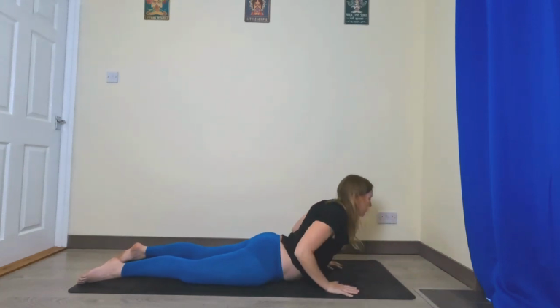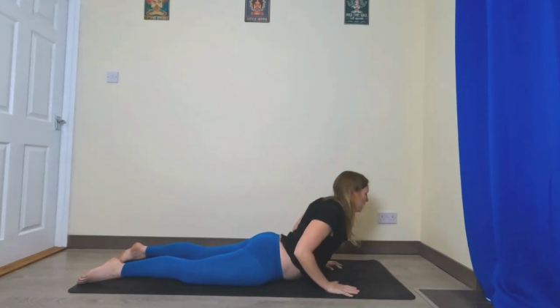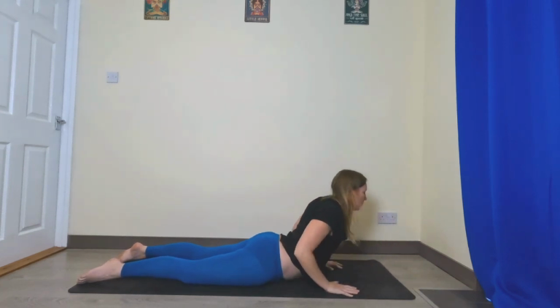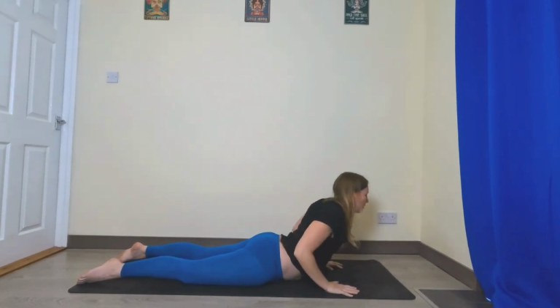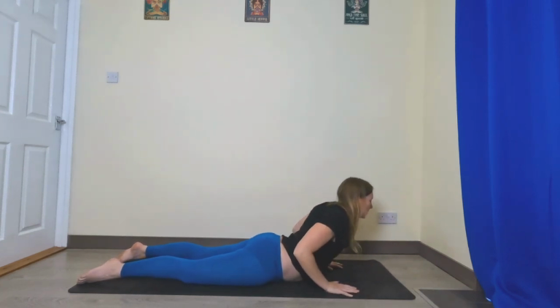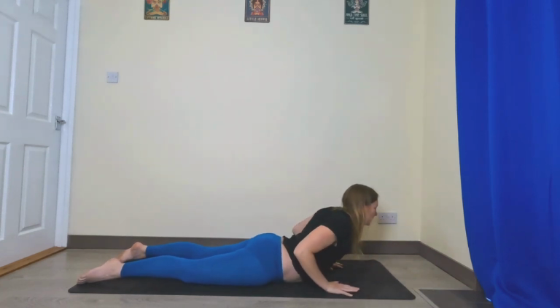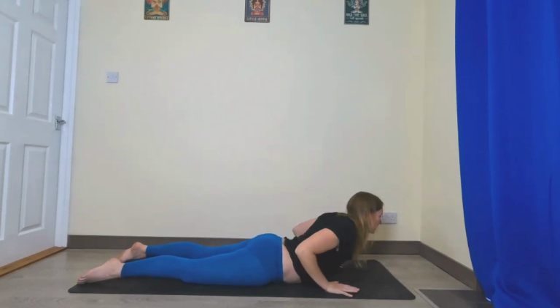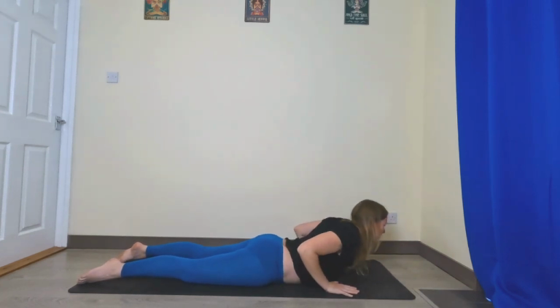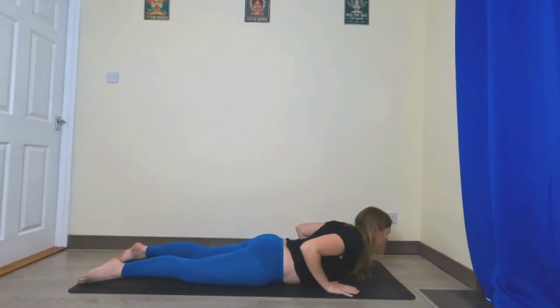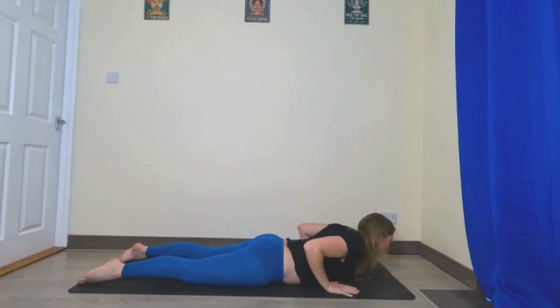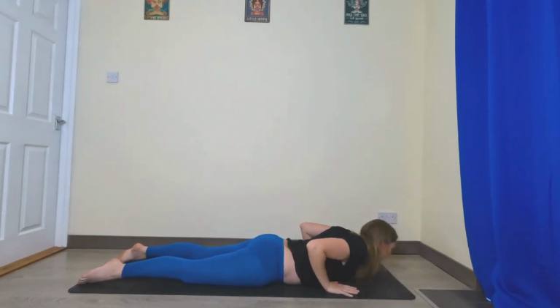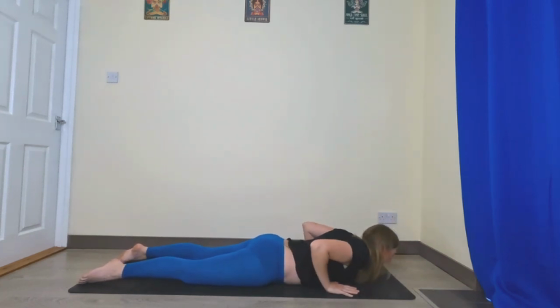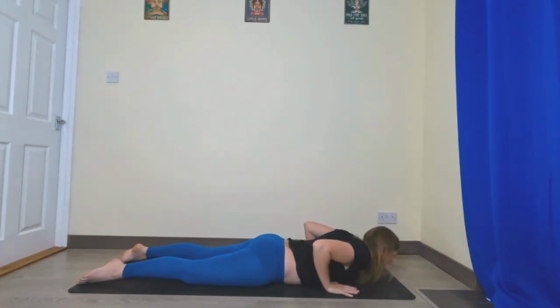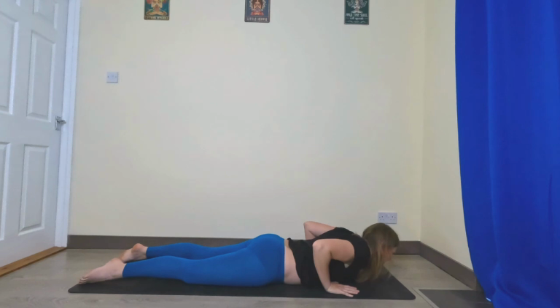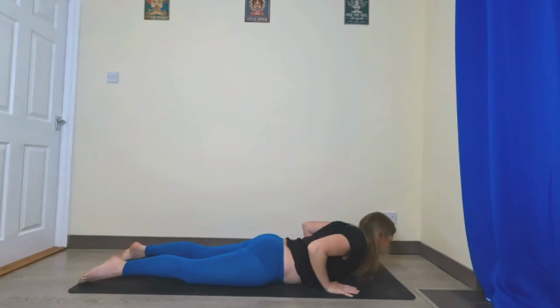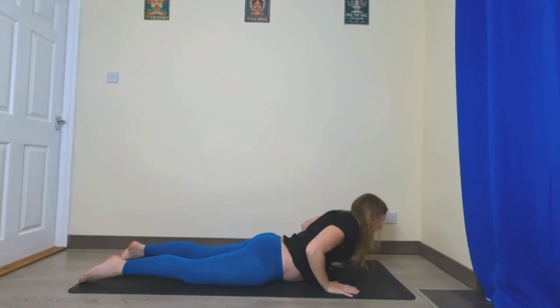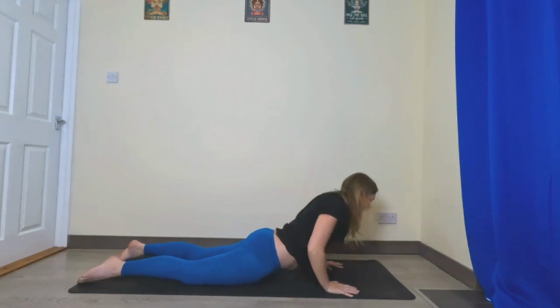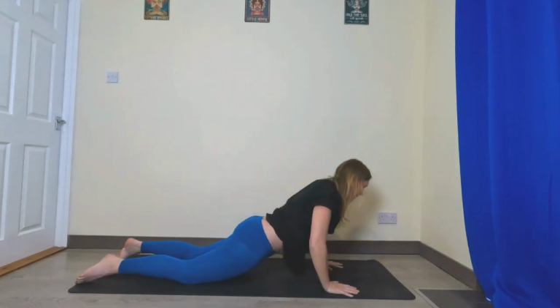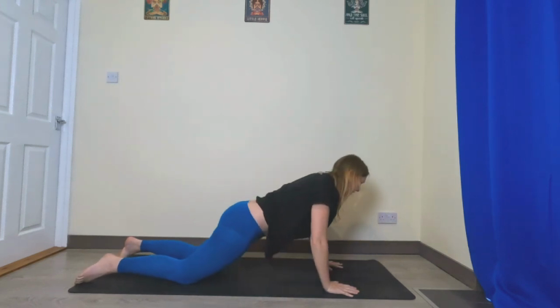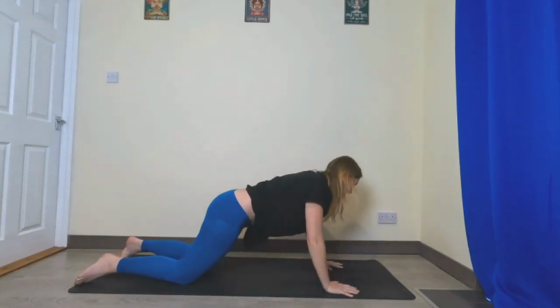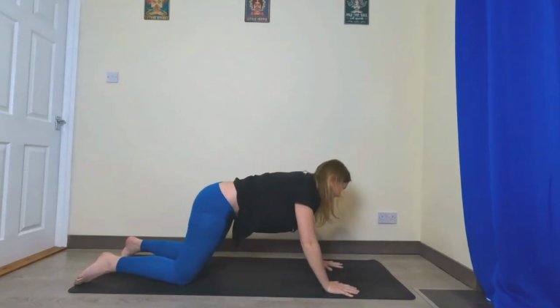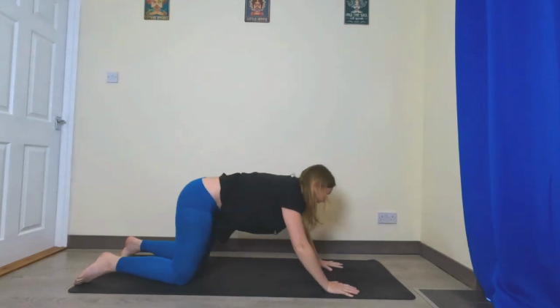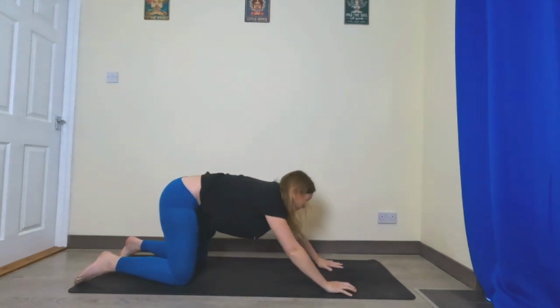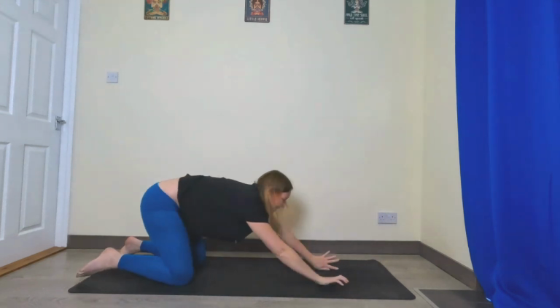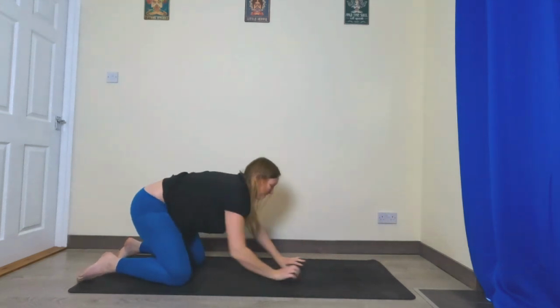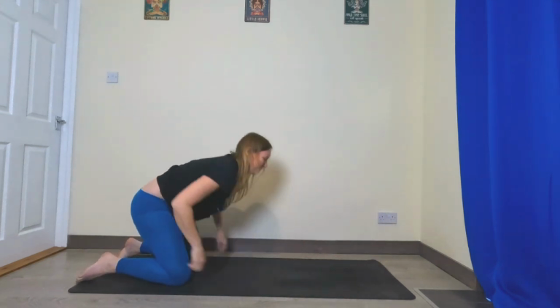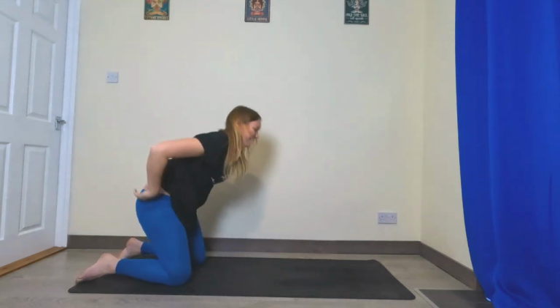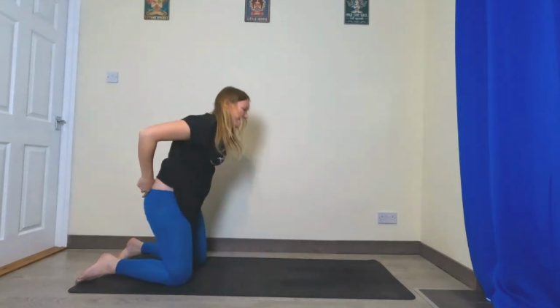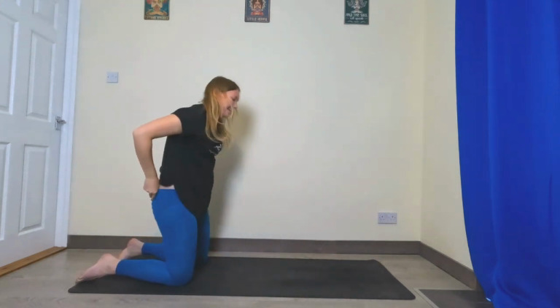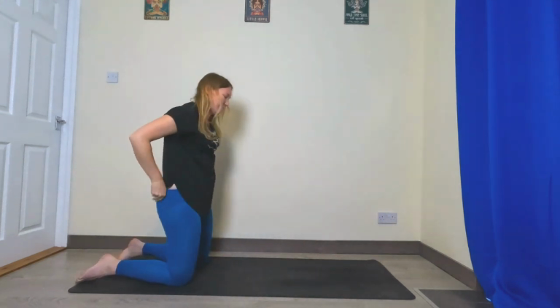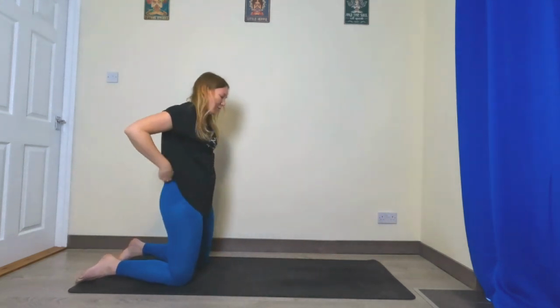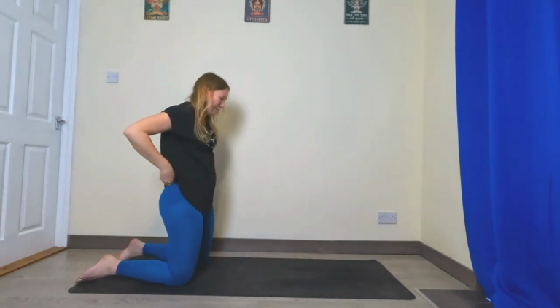Hands next to the chest — cobra or up dog. Let's meet back in downward facing dog.